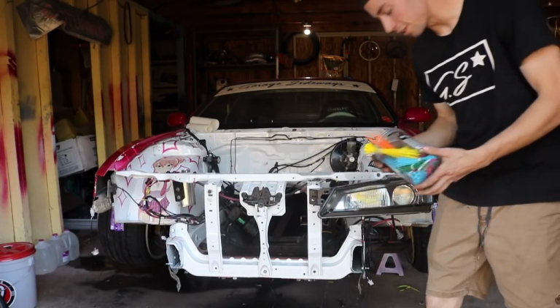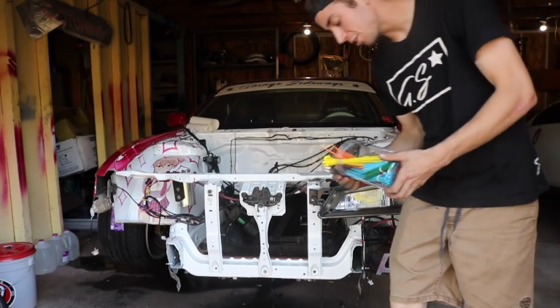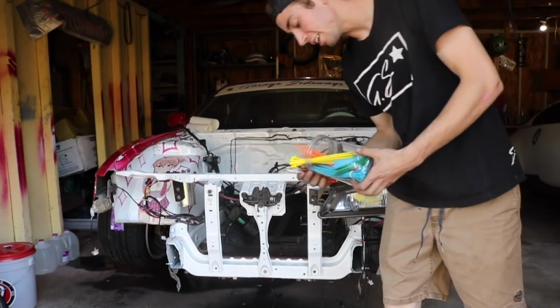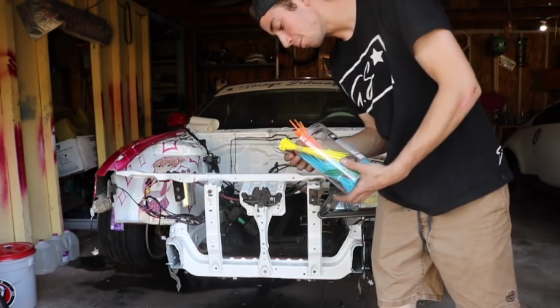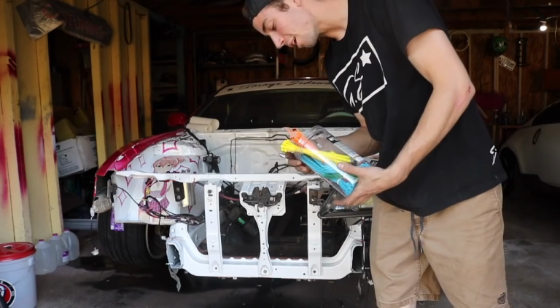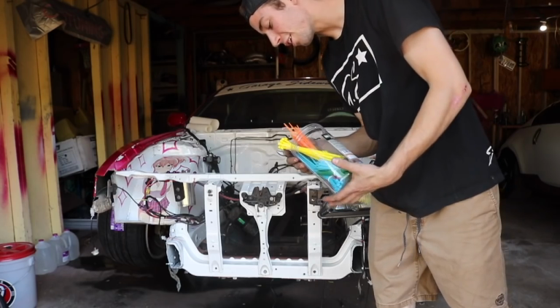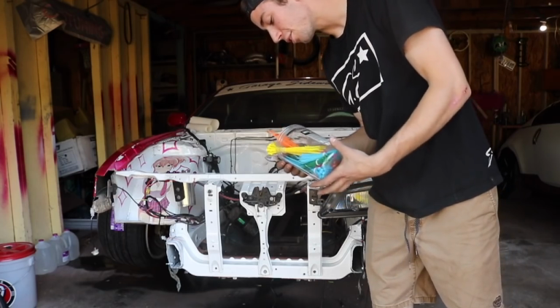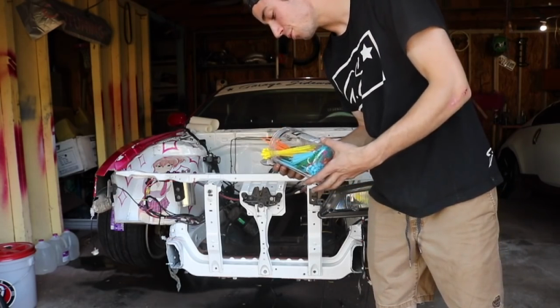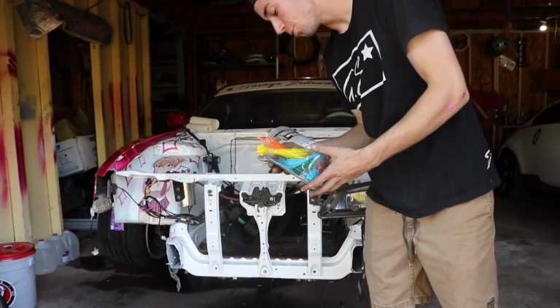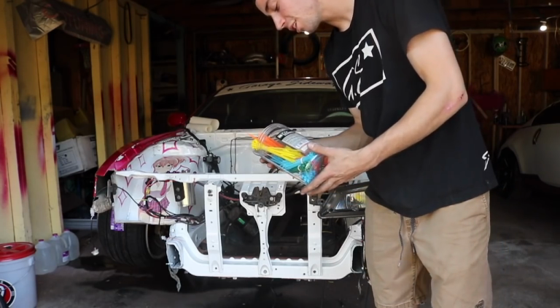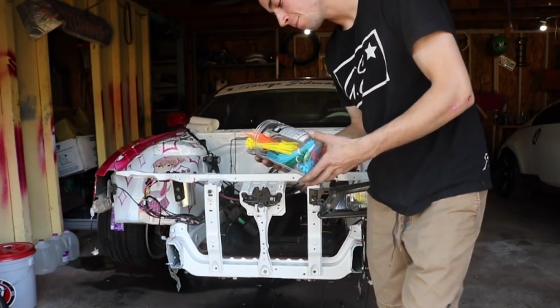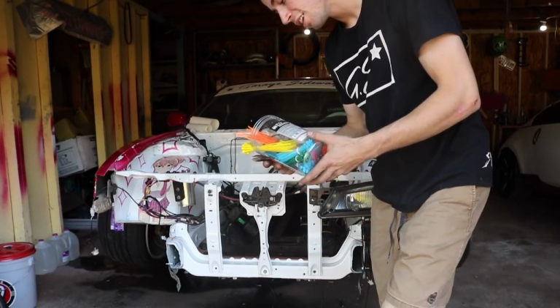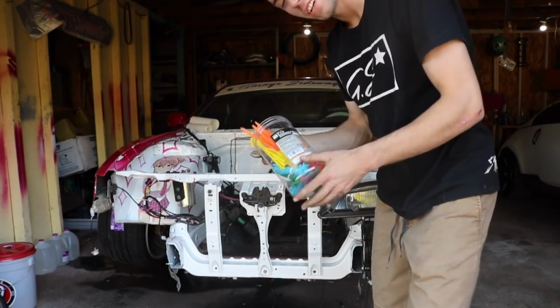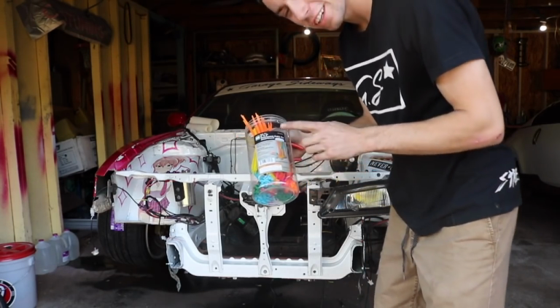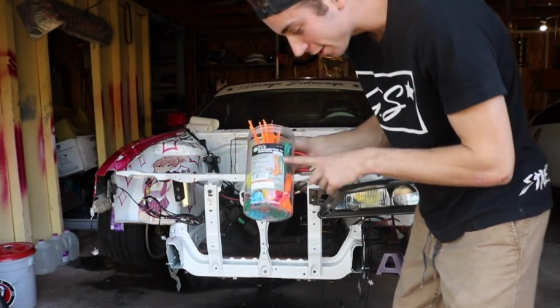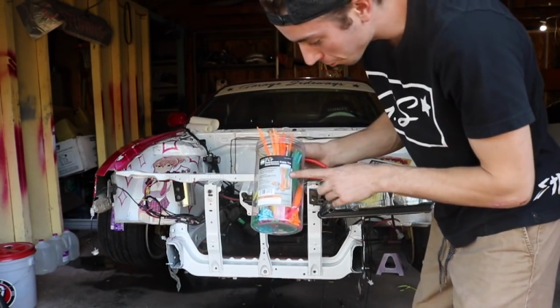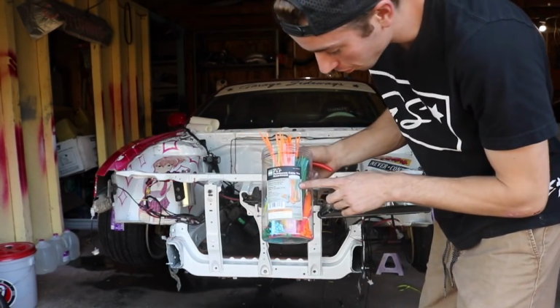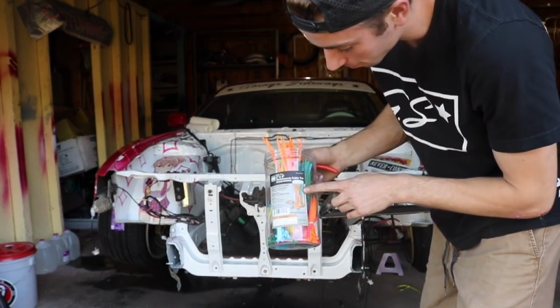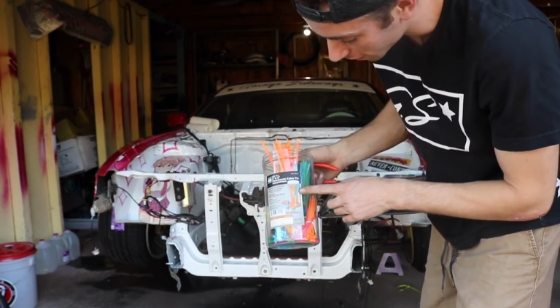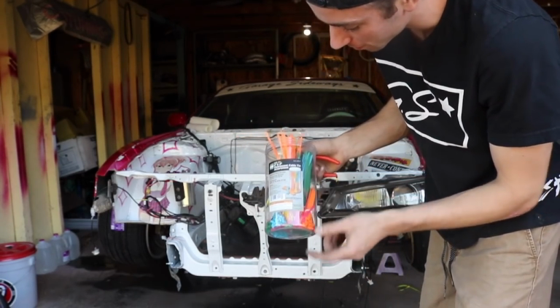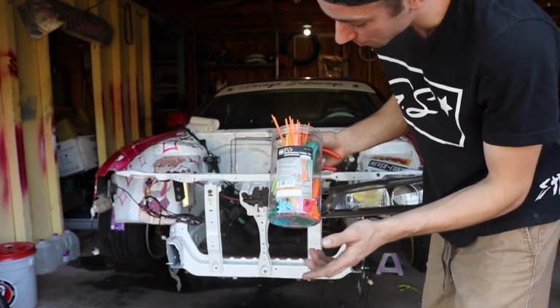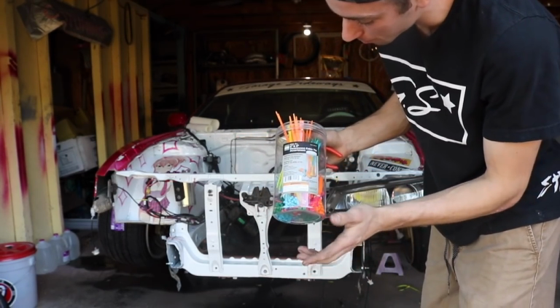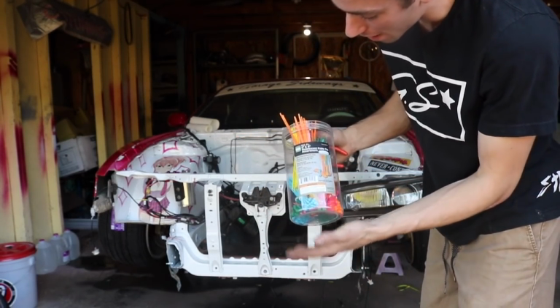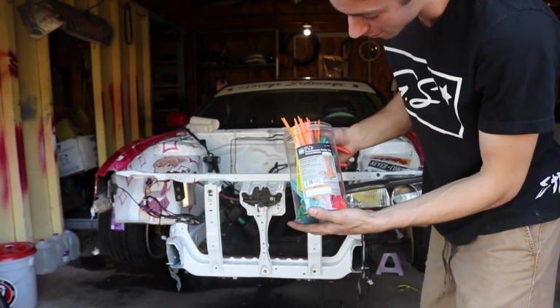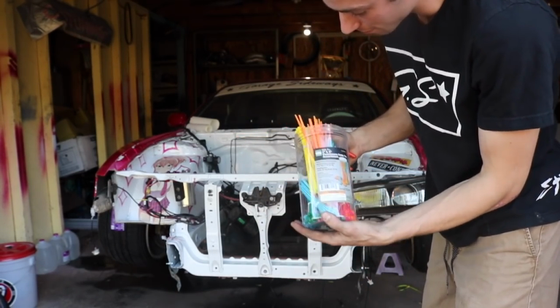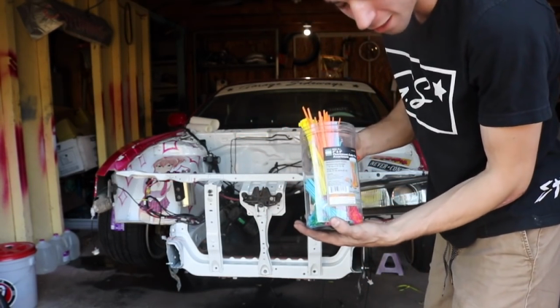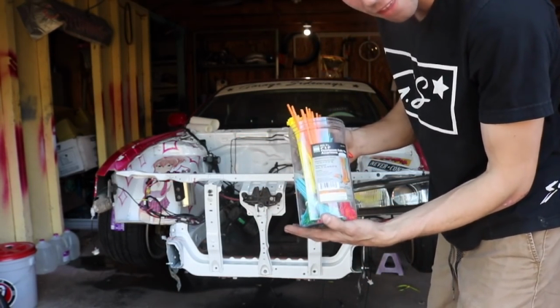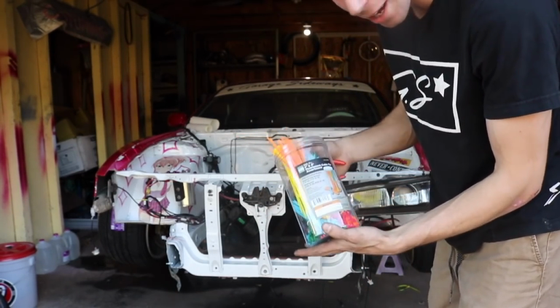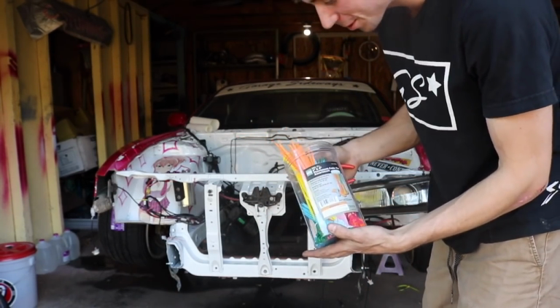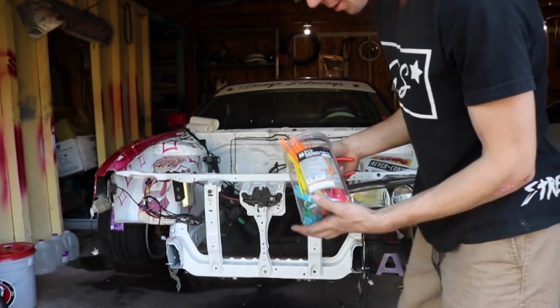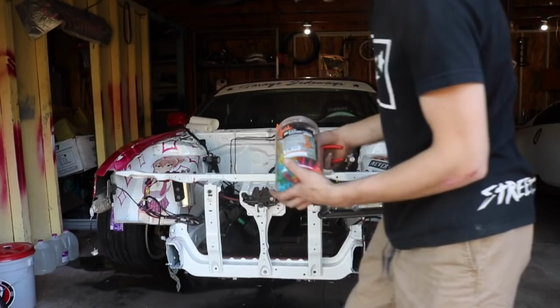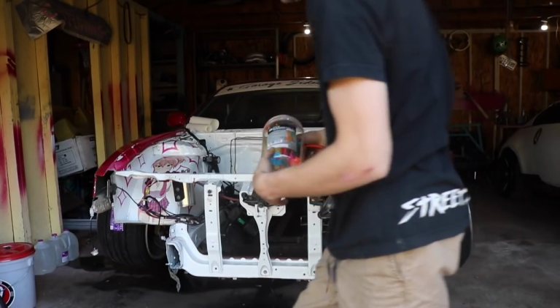So whenever you're cleaning up wiring in a 240, you're gonna need to go to Harbor Freight and get yourself a box of about a thousand zip ties.